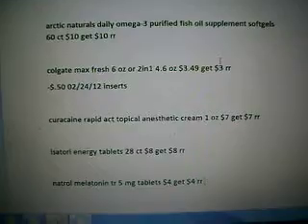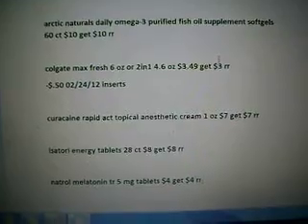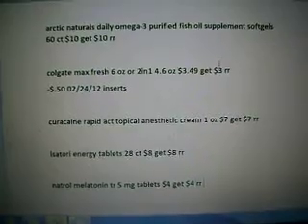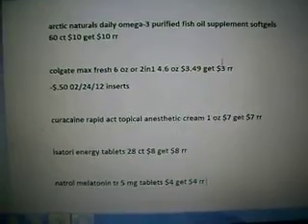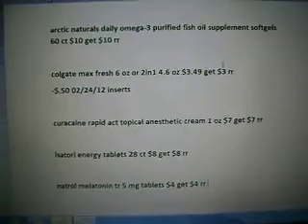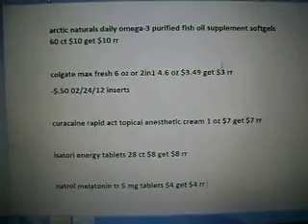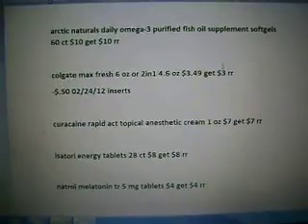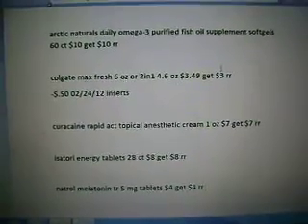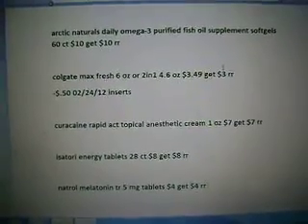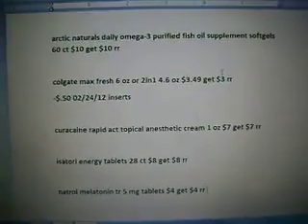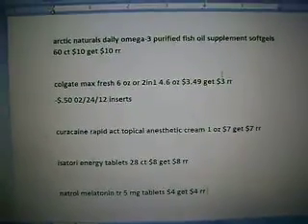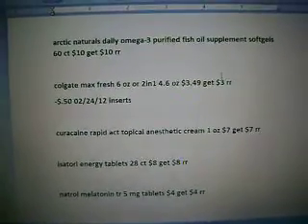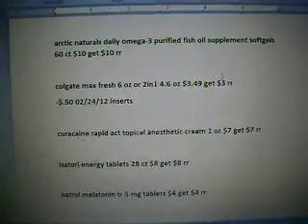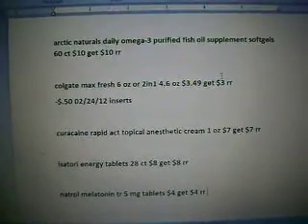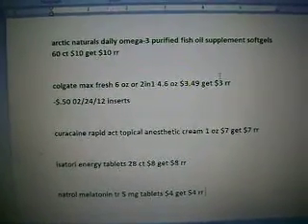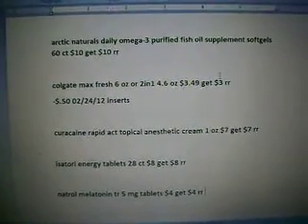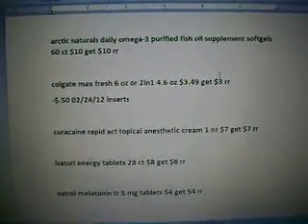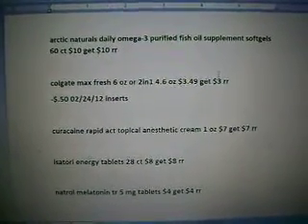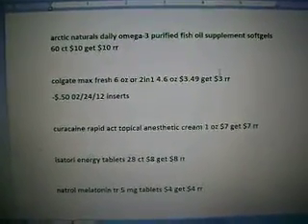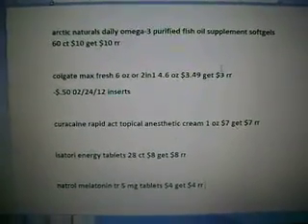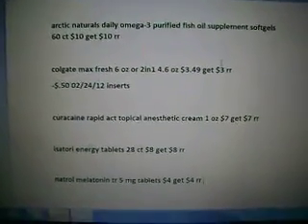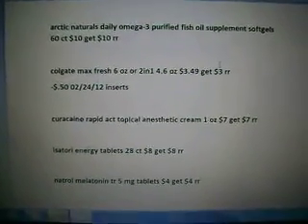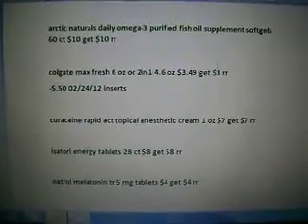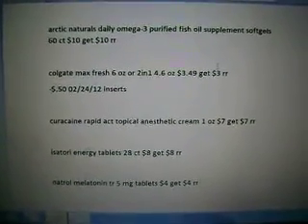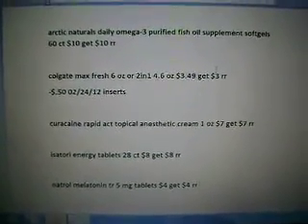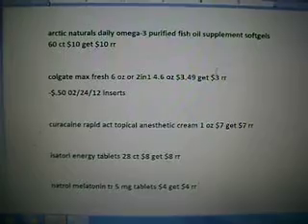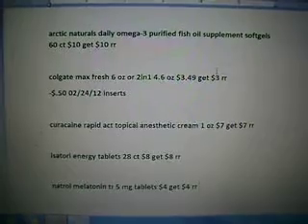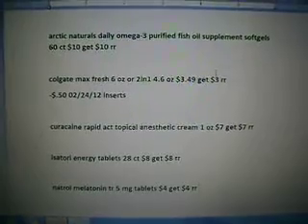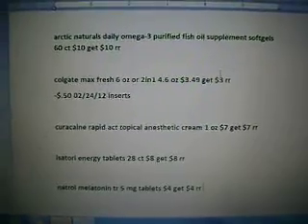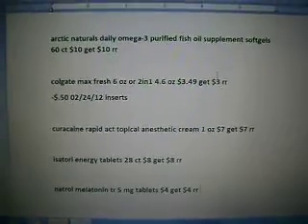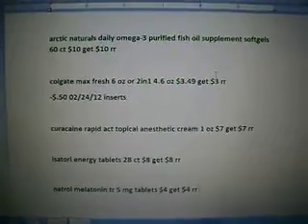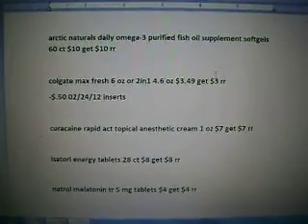Hey everyone, it's Randi with Coupon Love and Fam and I'm coming on doing my plan videos for the week of the 24th.